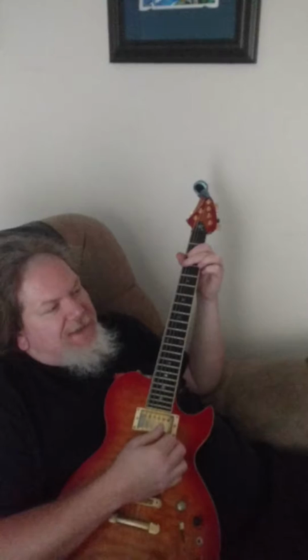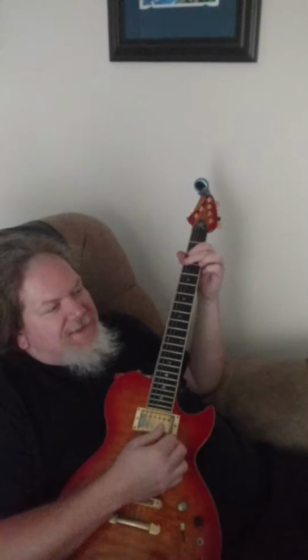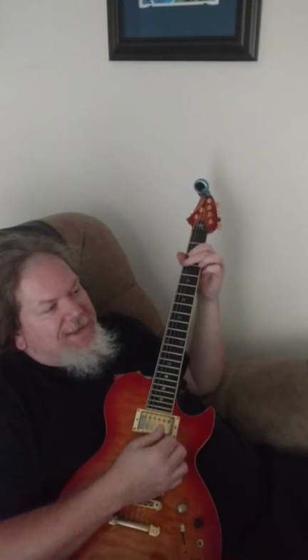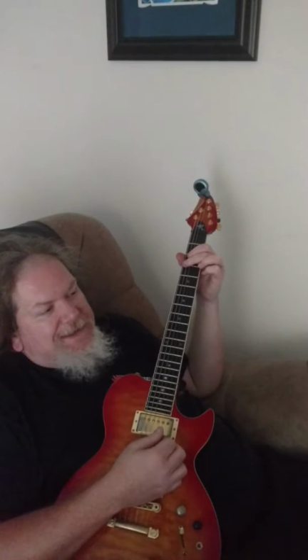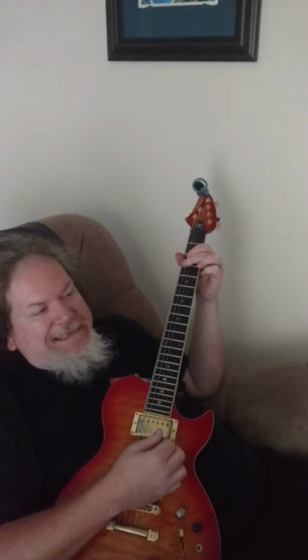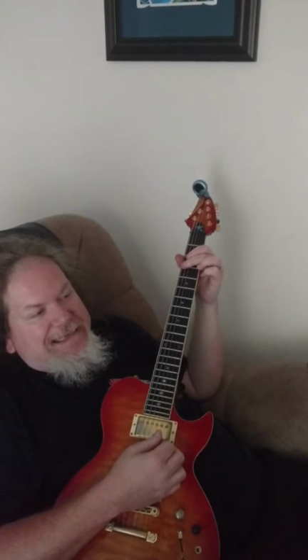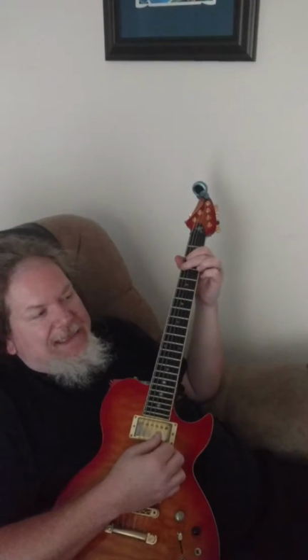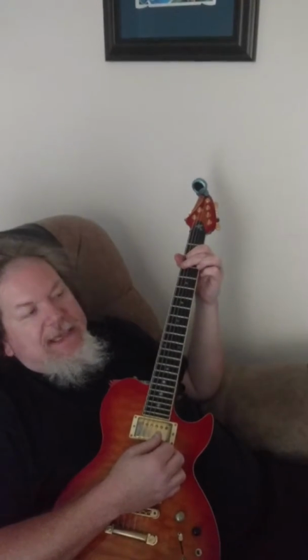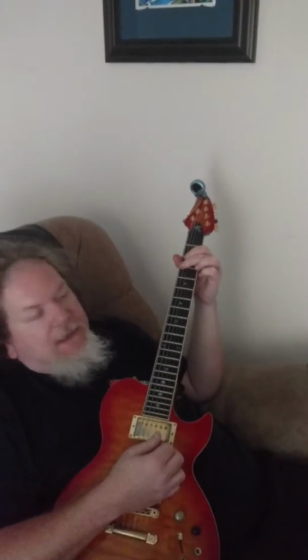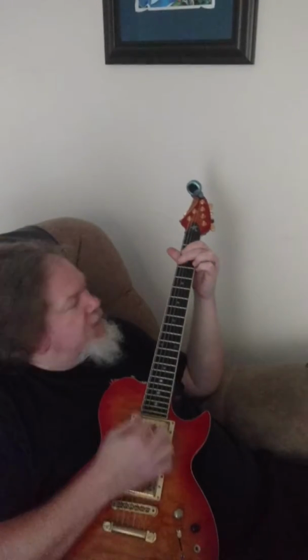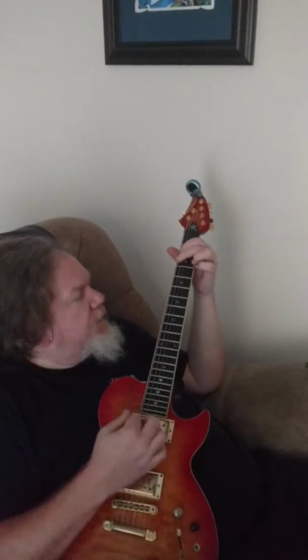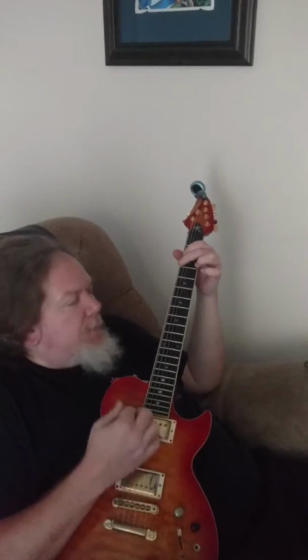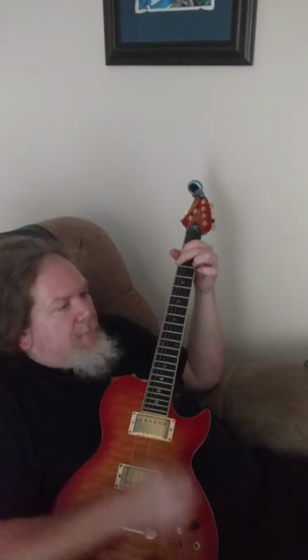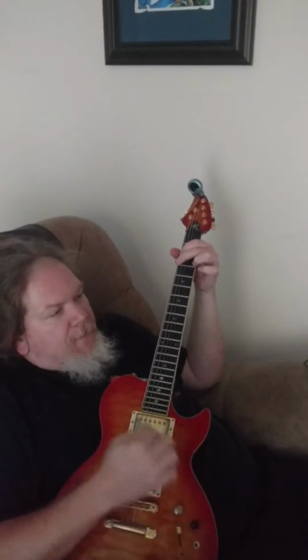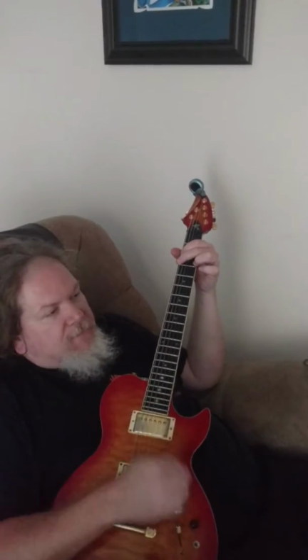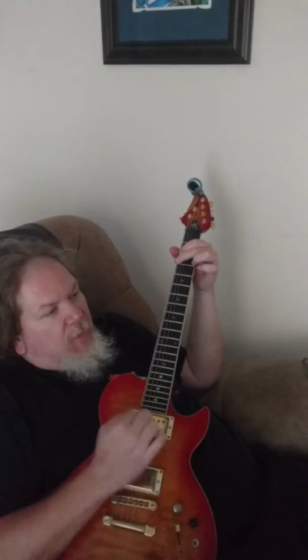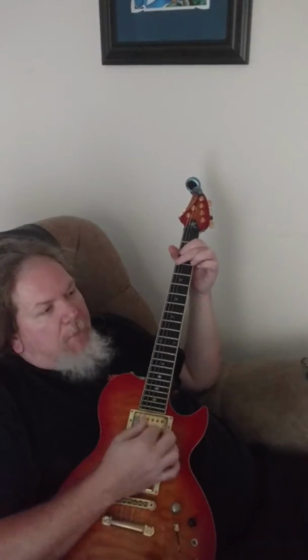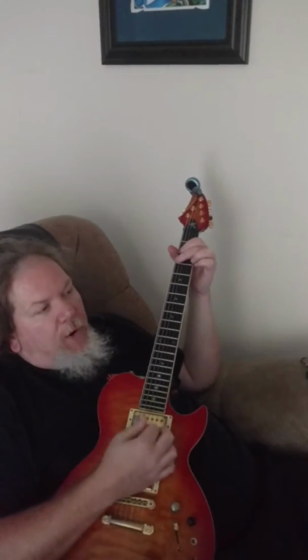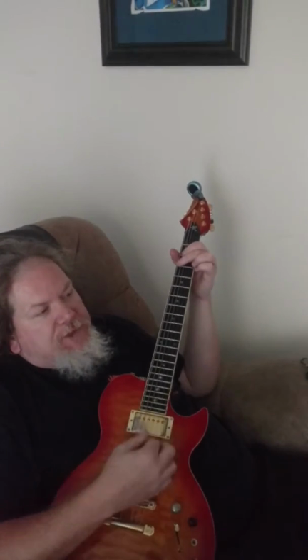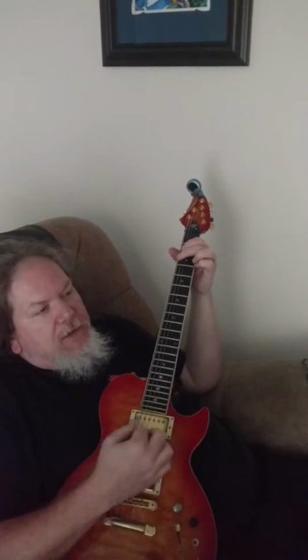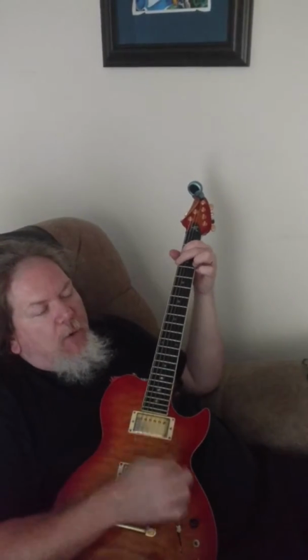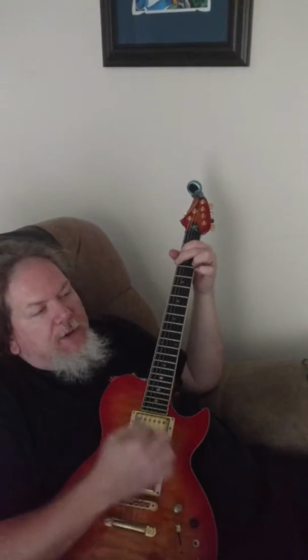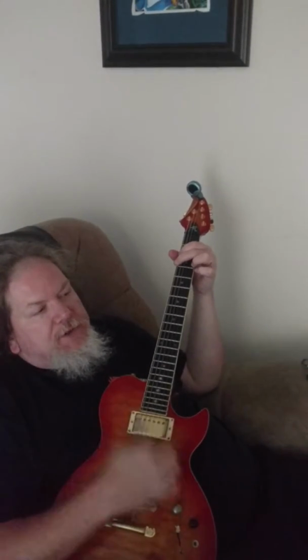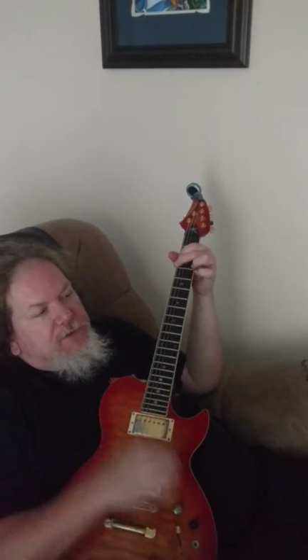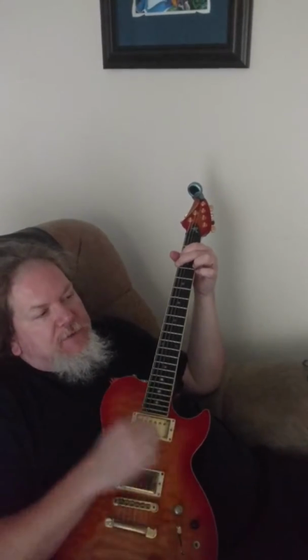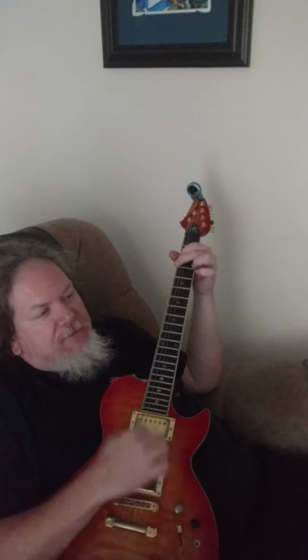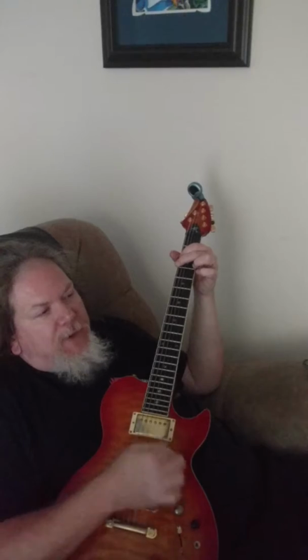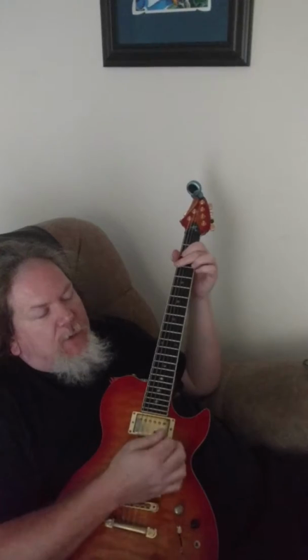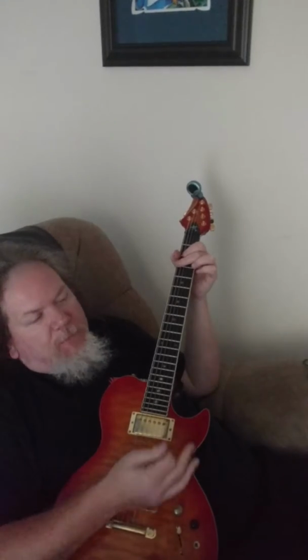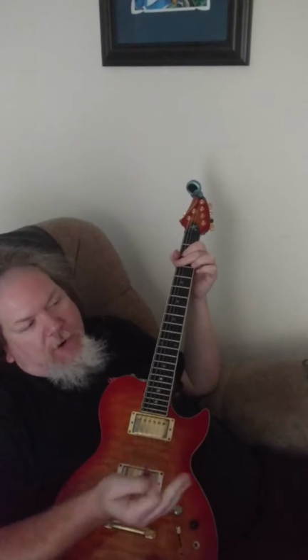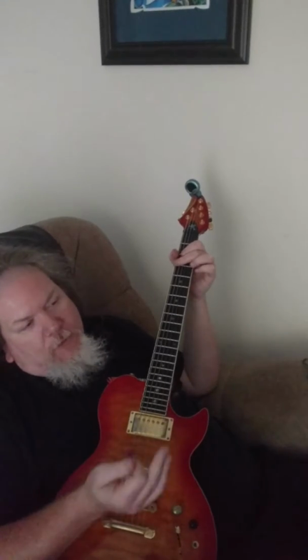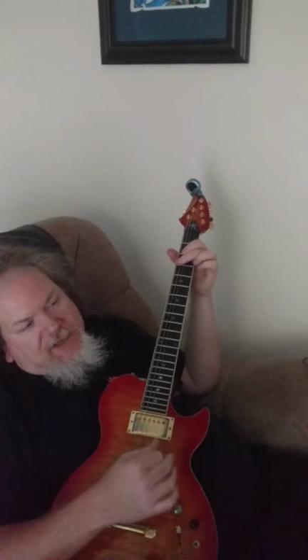C, D, E. One bar of G — one, two, three, four. I say one bar of four beats.